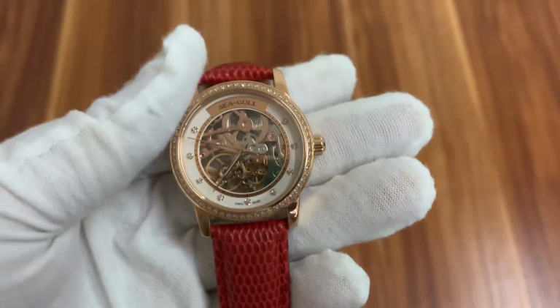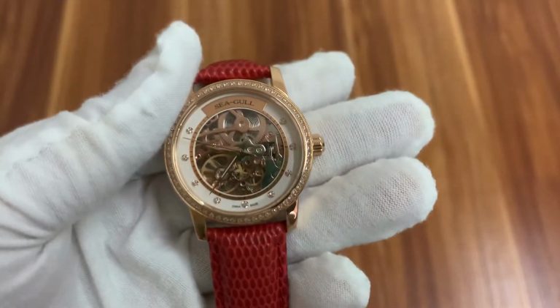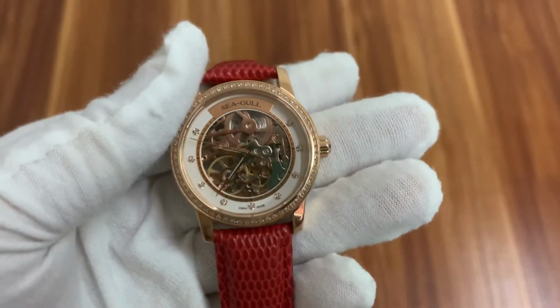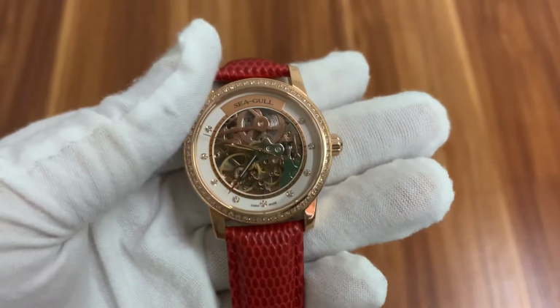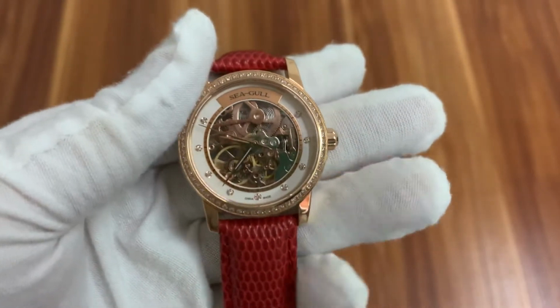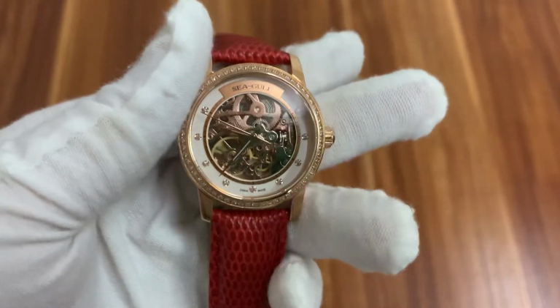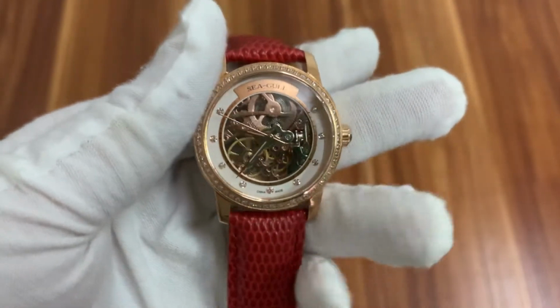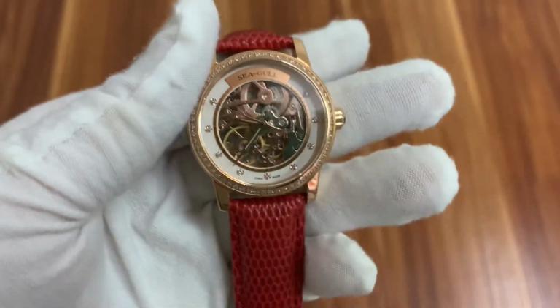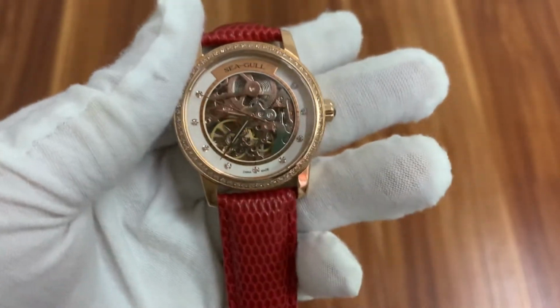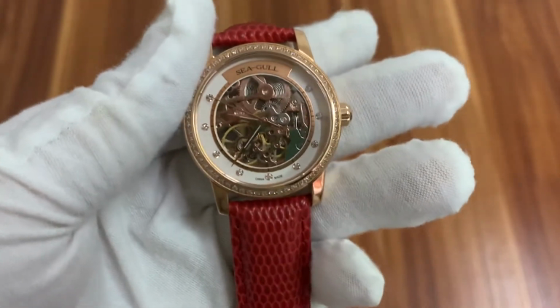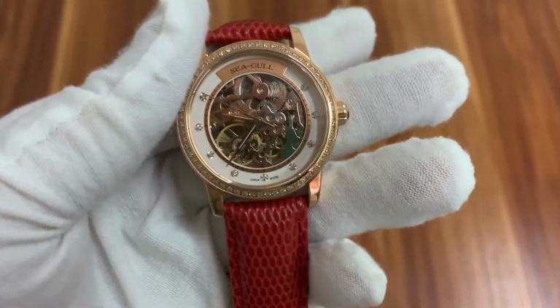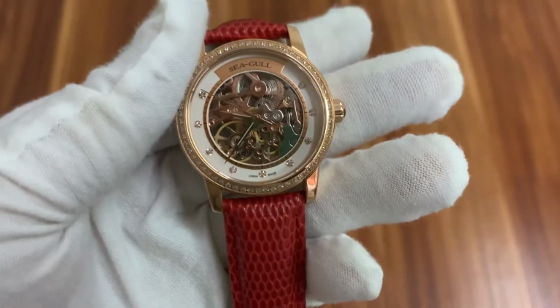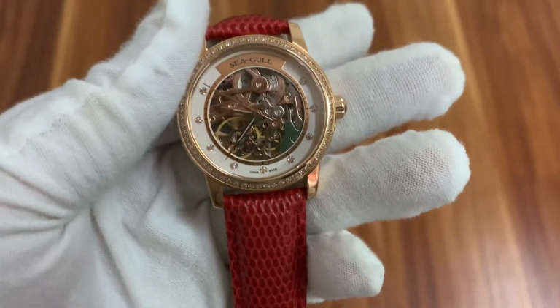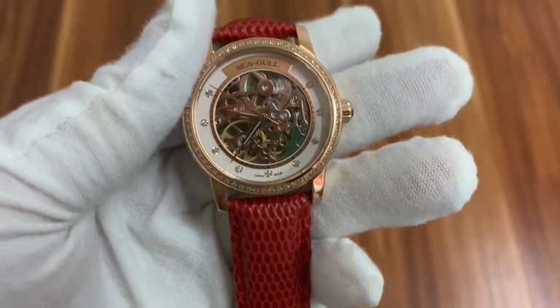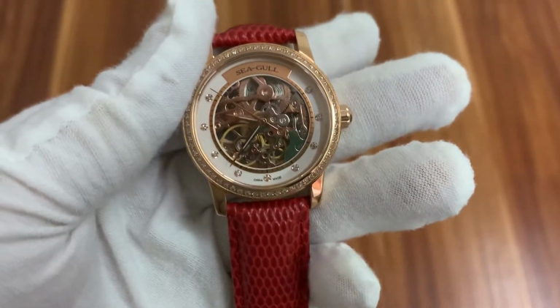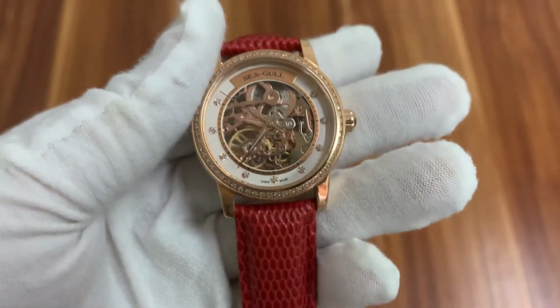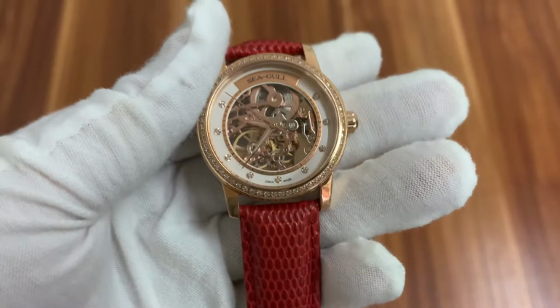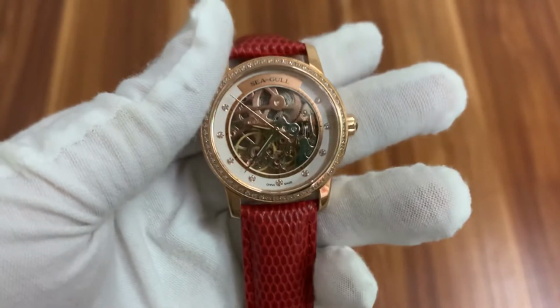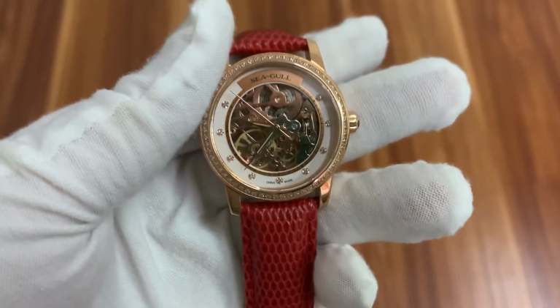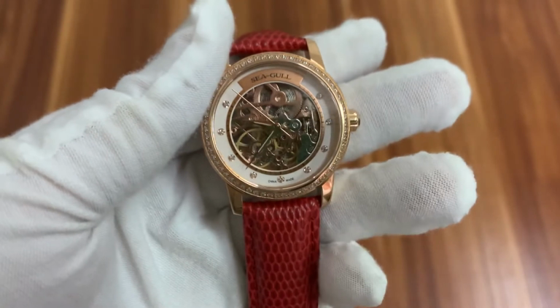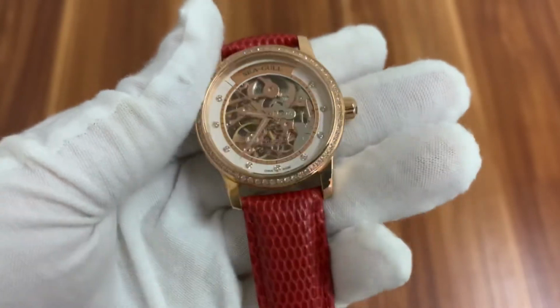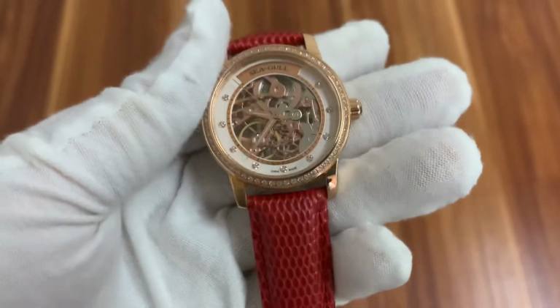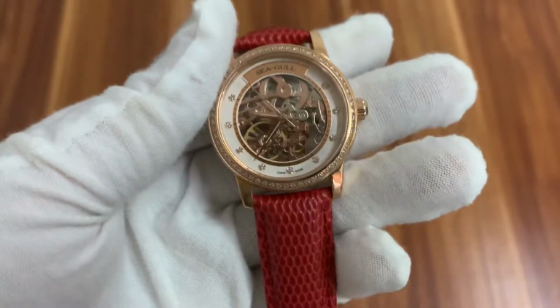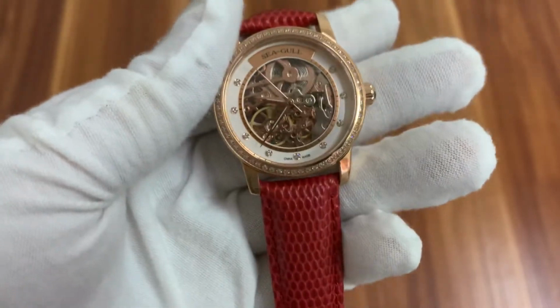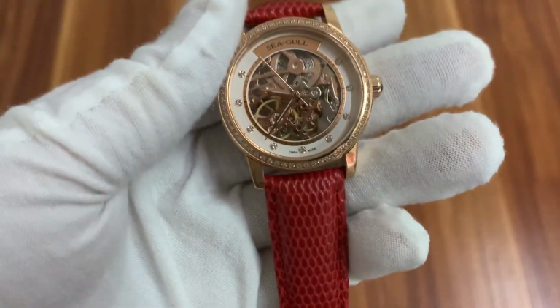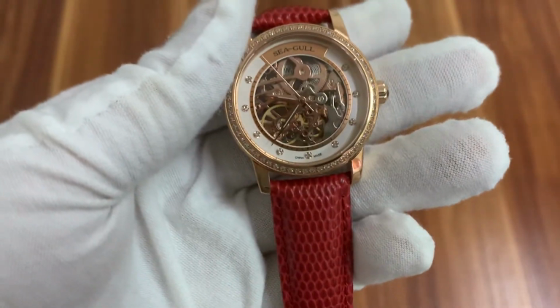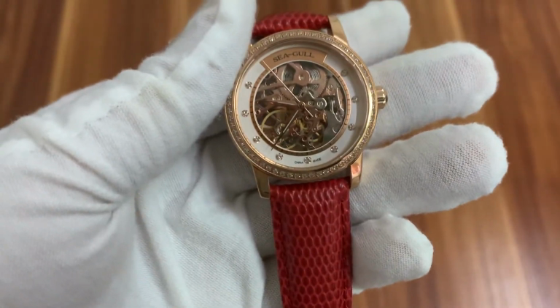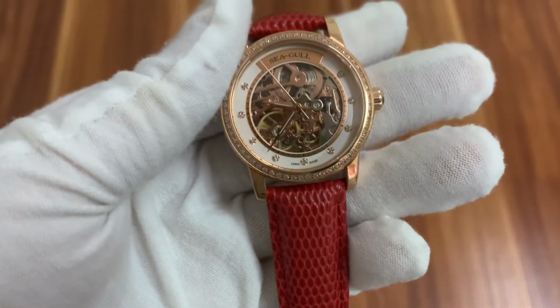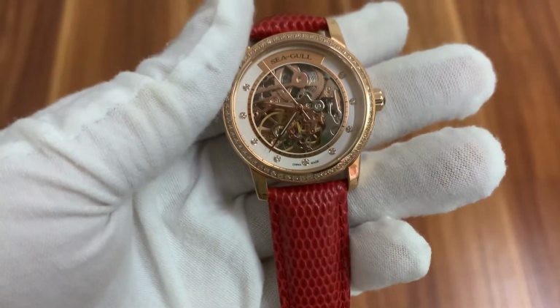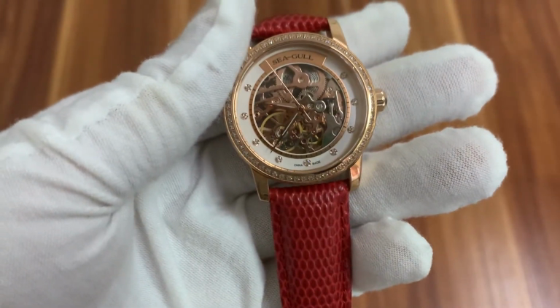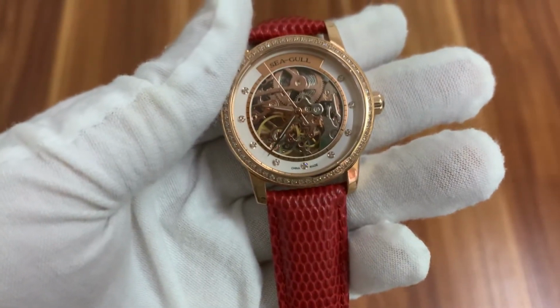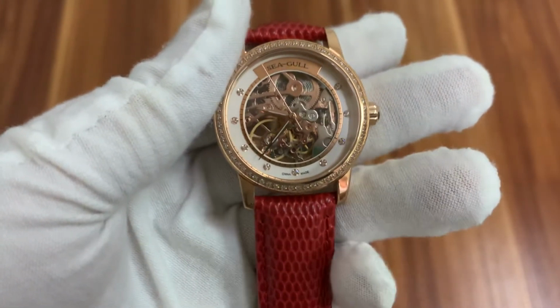Hello friends. Today I'm going to show you this Seagull ladies watch 403LK.